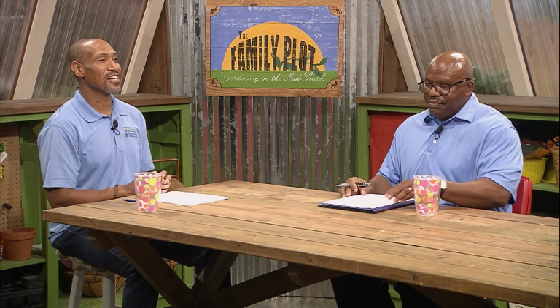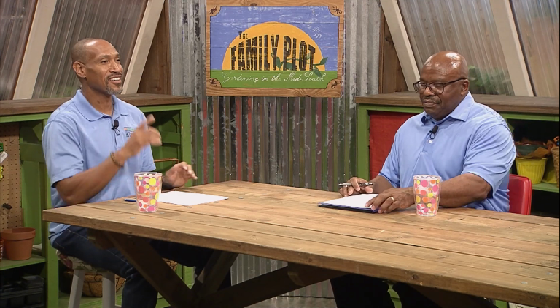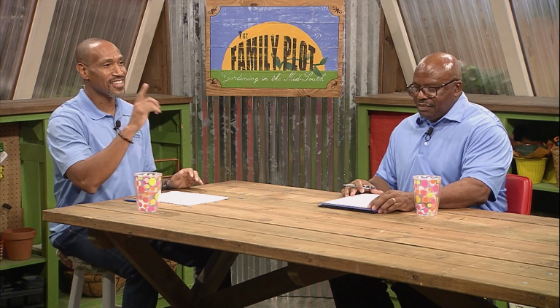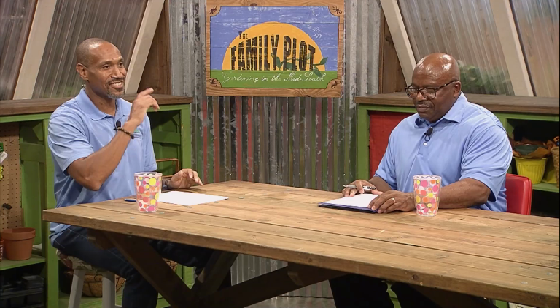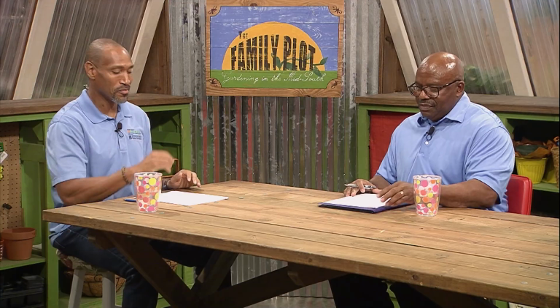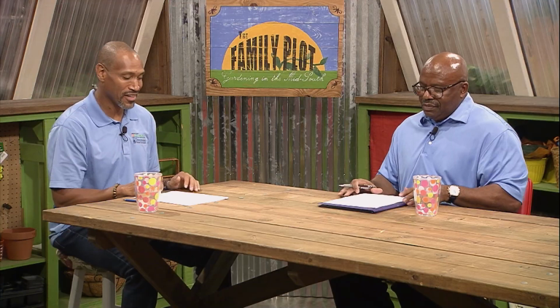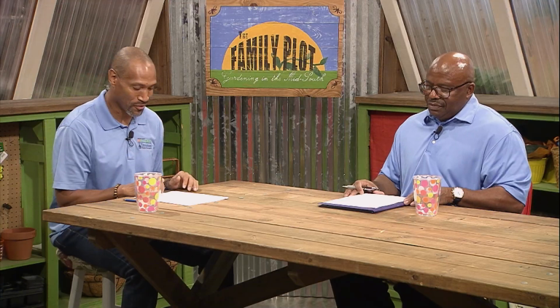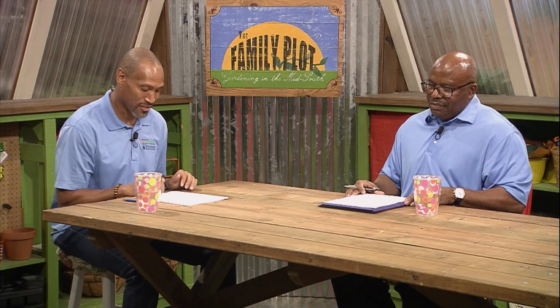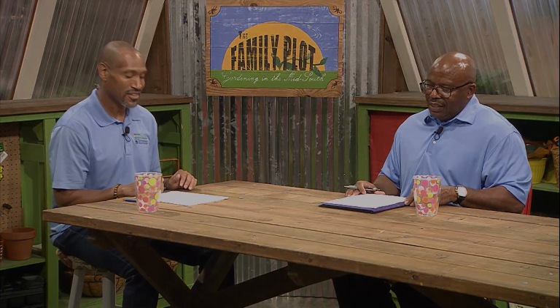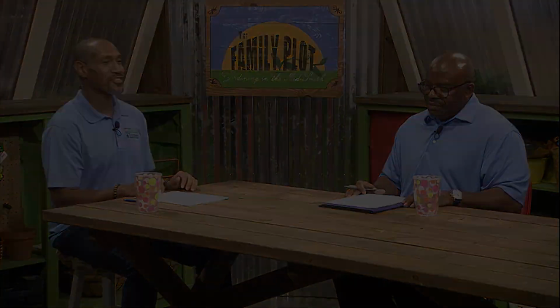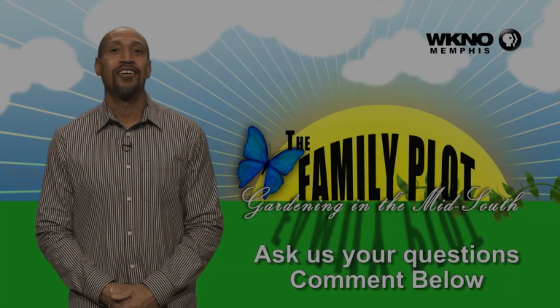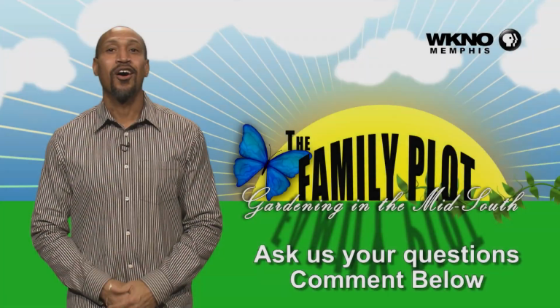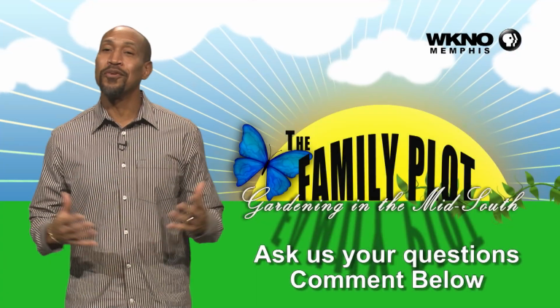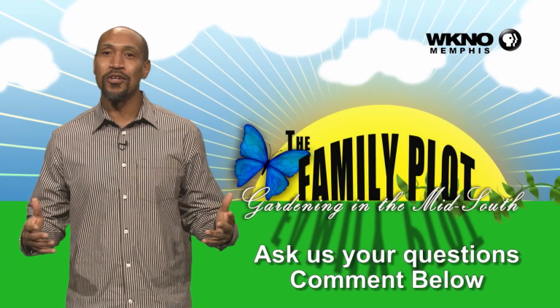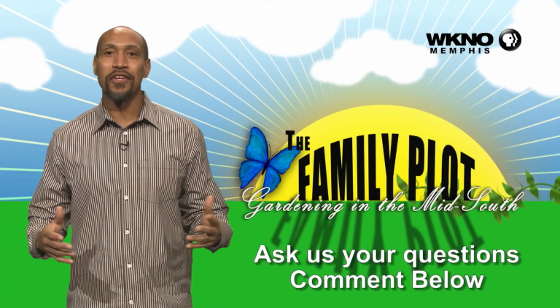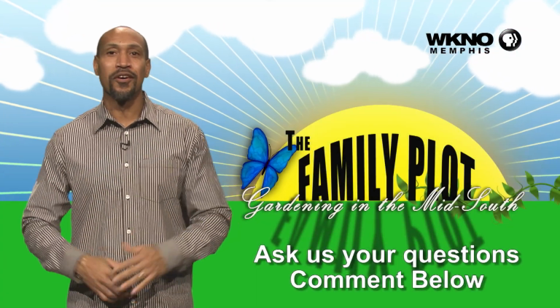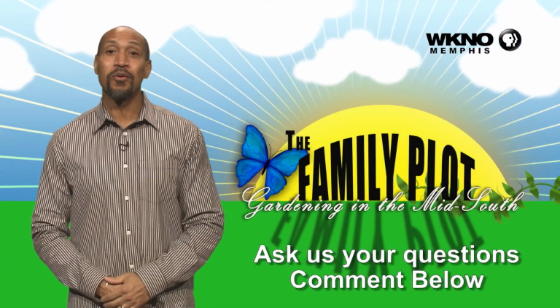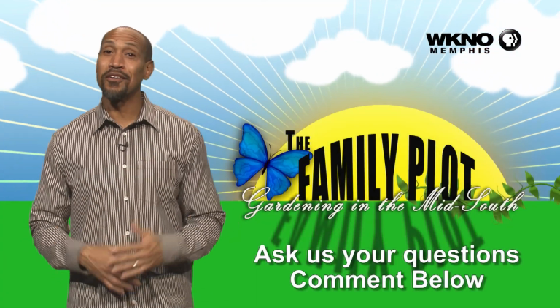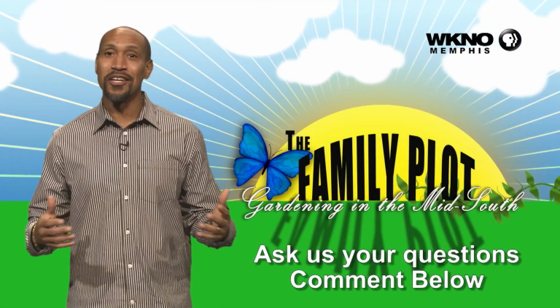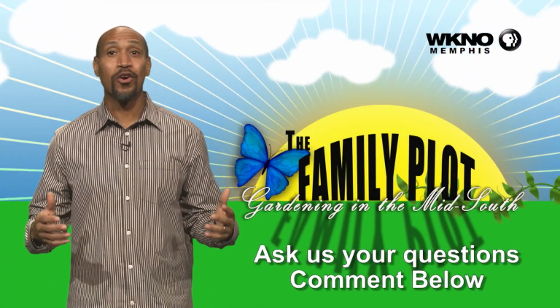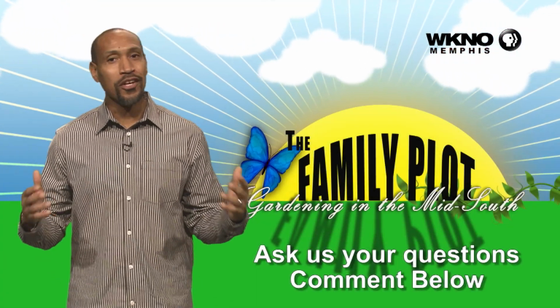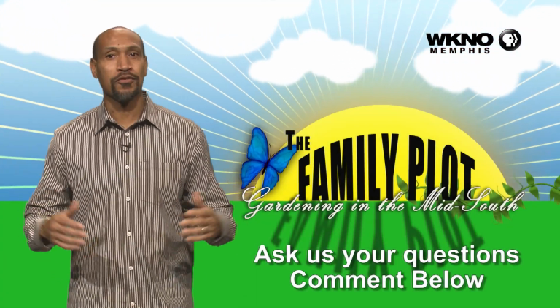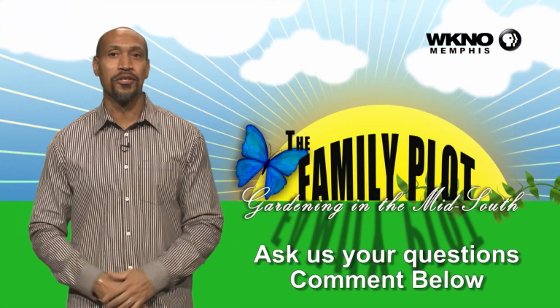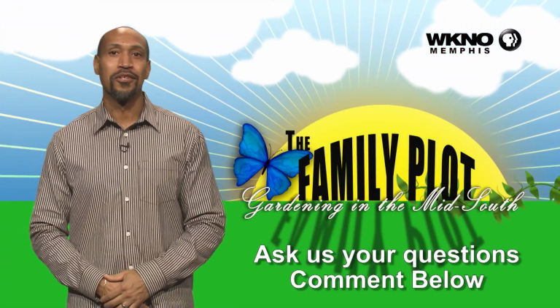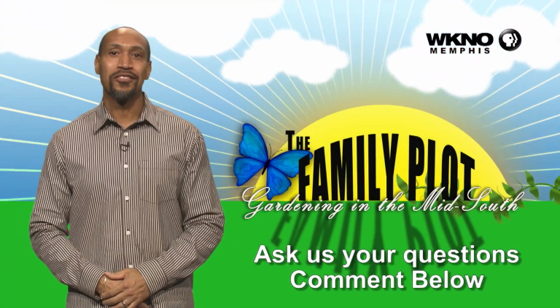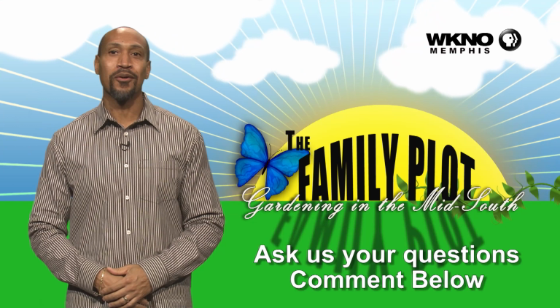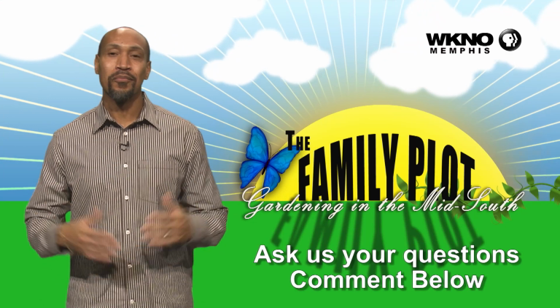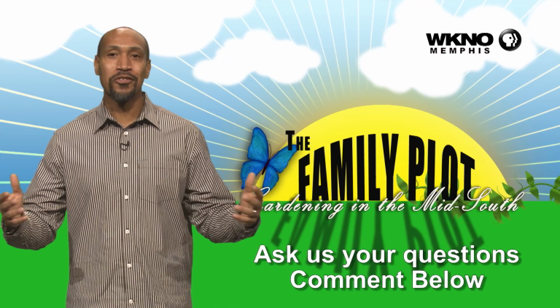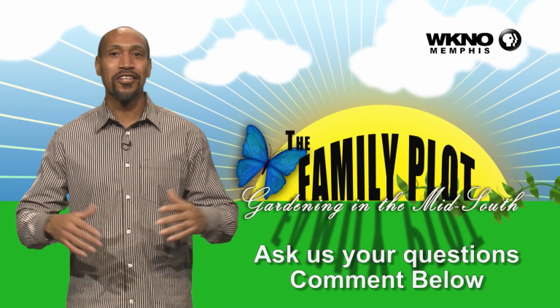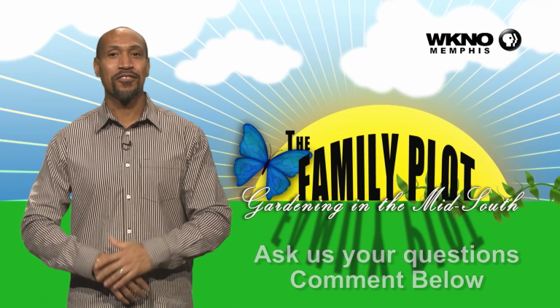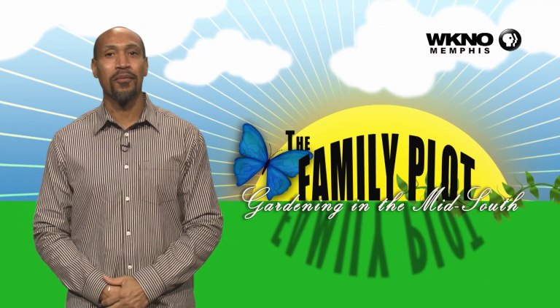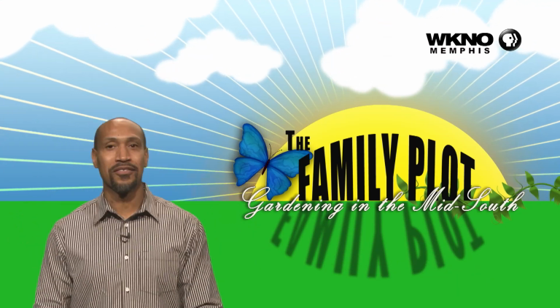I hope you enjoyed the video. We would love to get more questions from you, so be sure to leave us some comments.